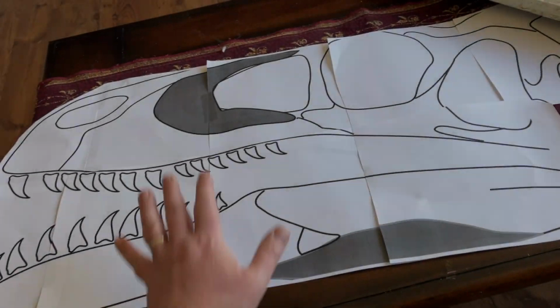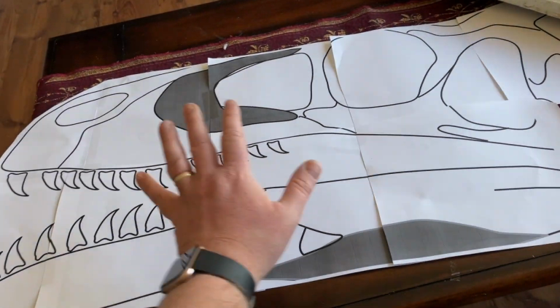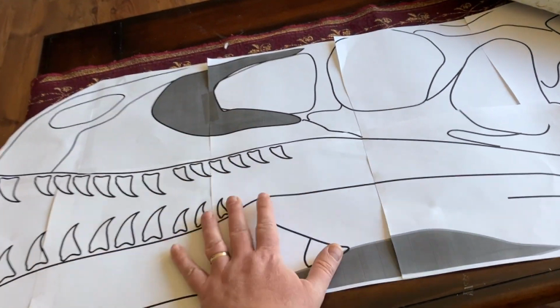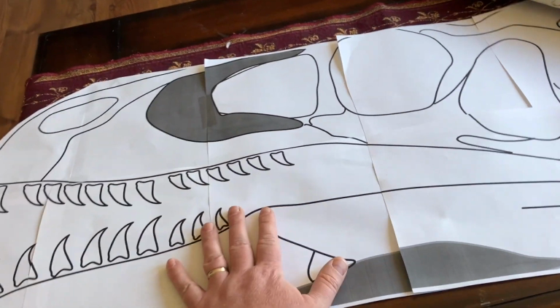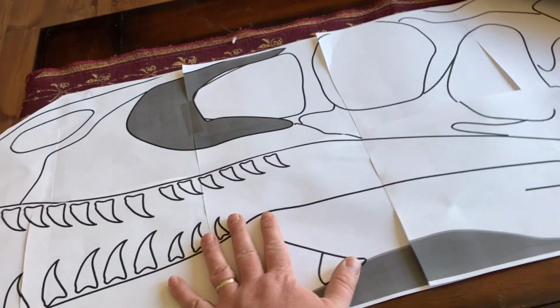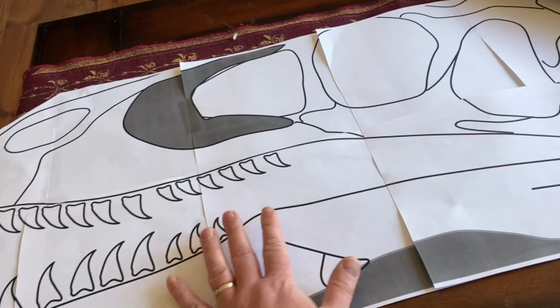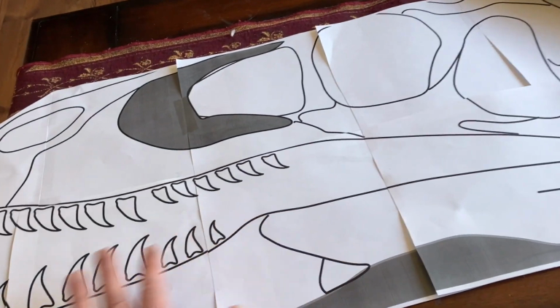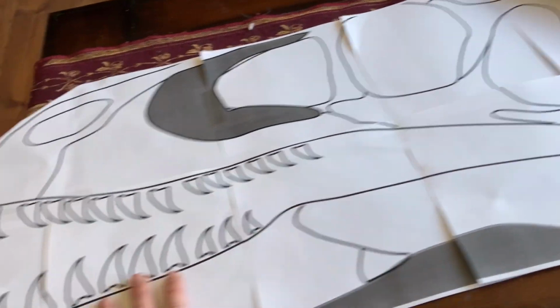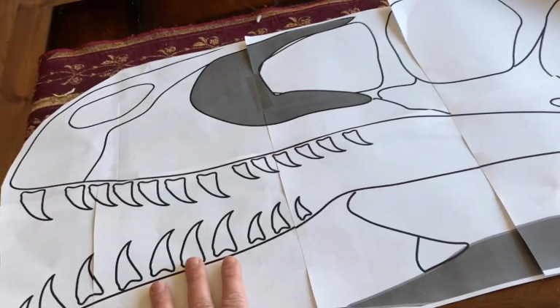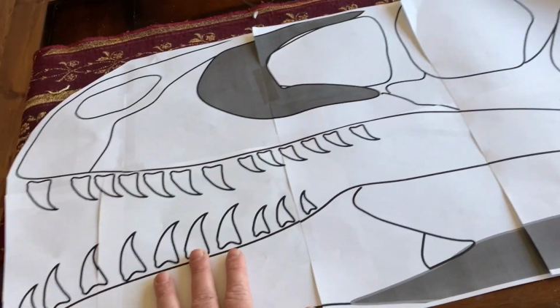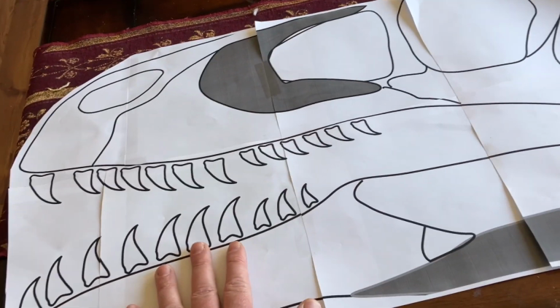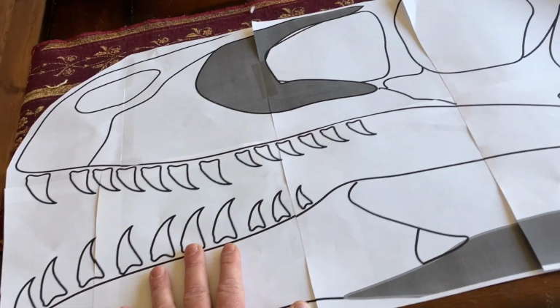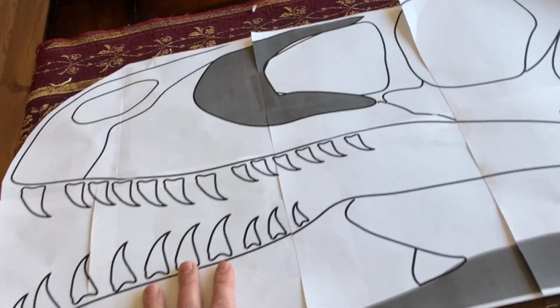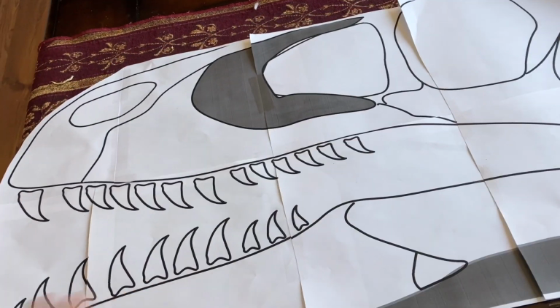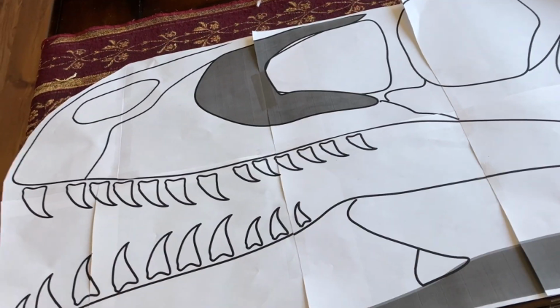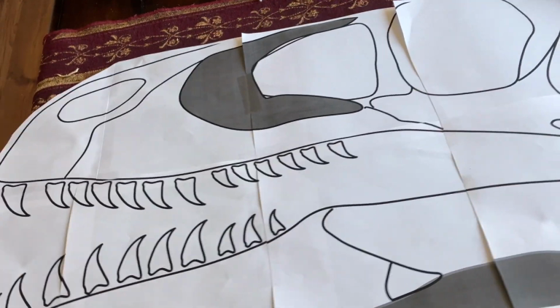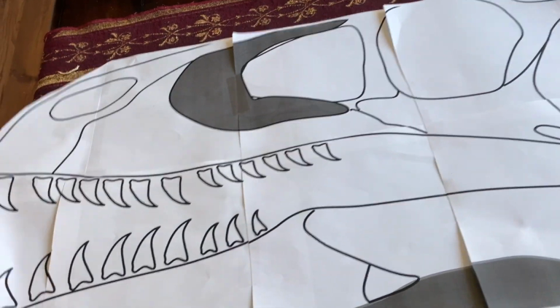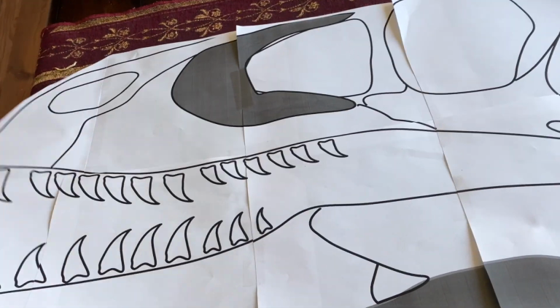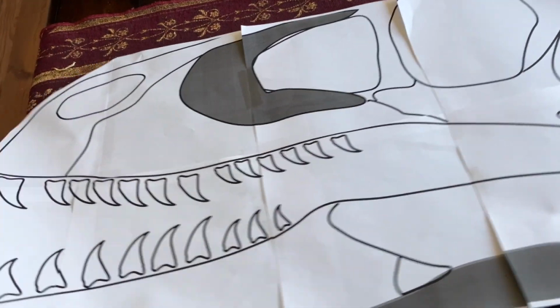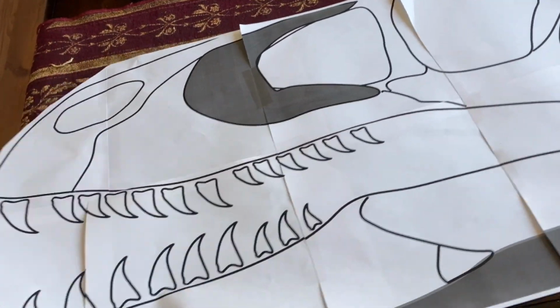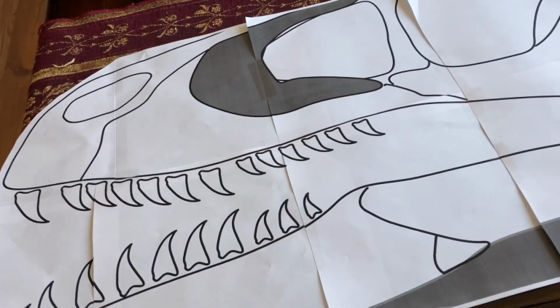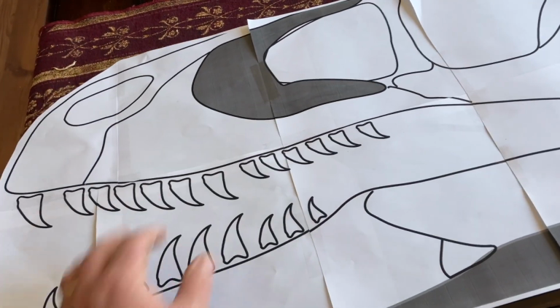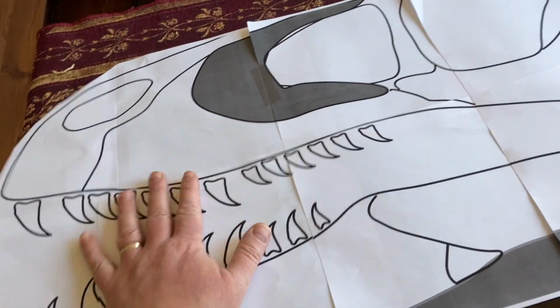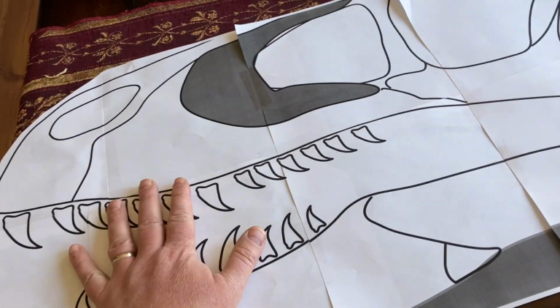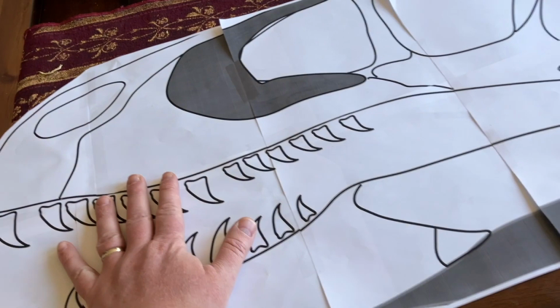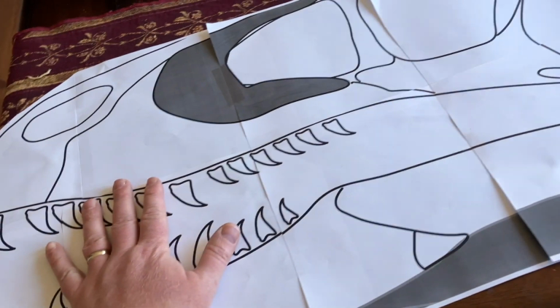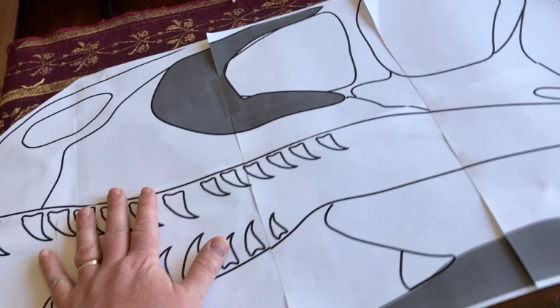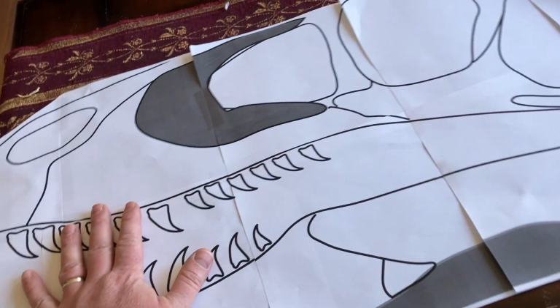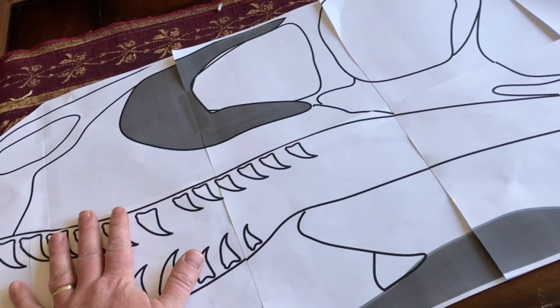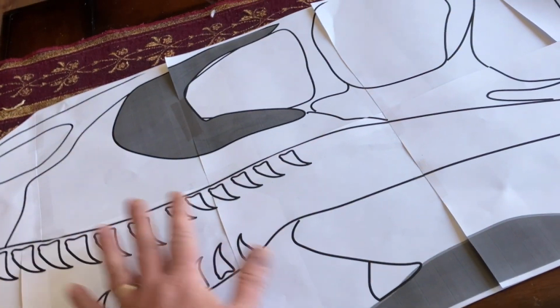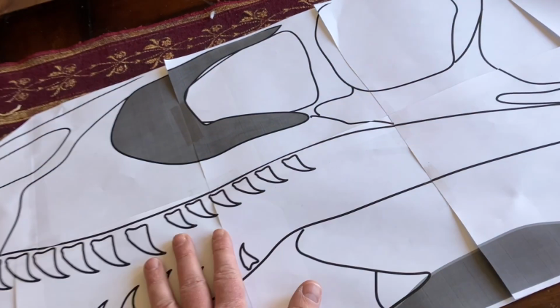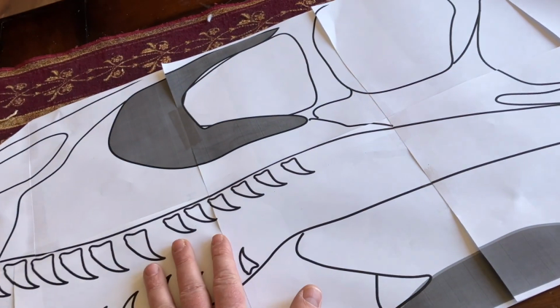Greetings, friends, and welcome to another prop build with my best friend here, the Utahraptor.